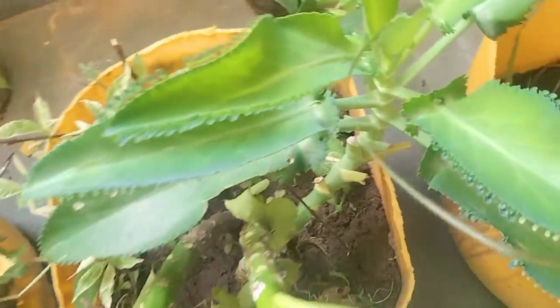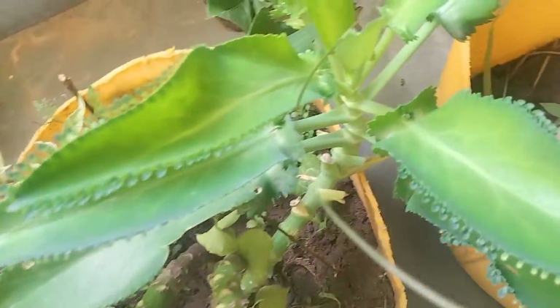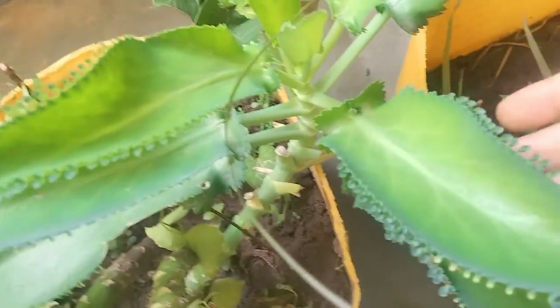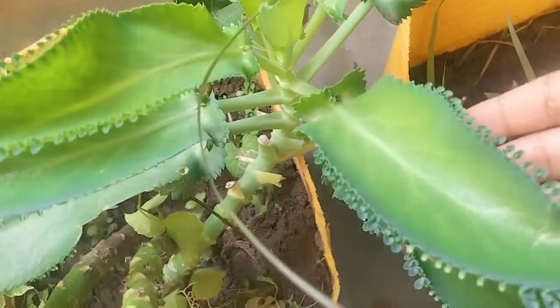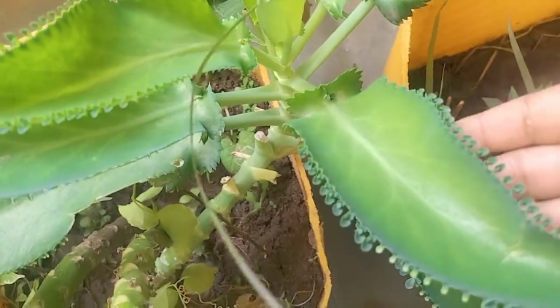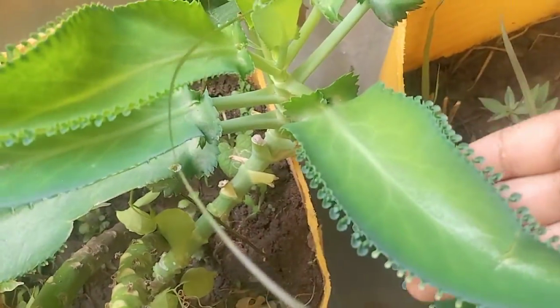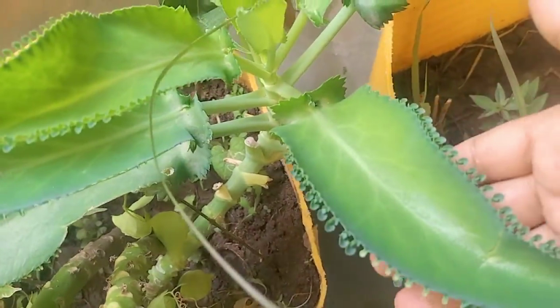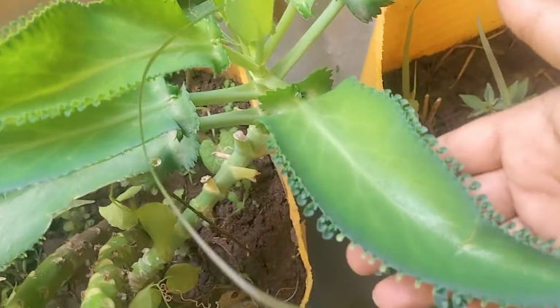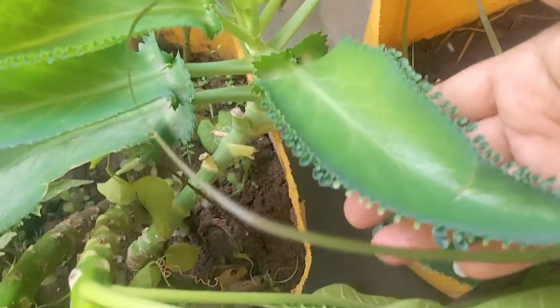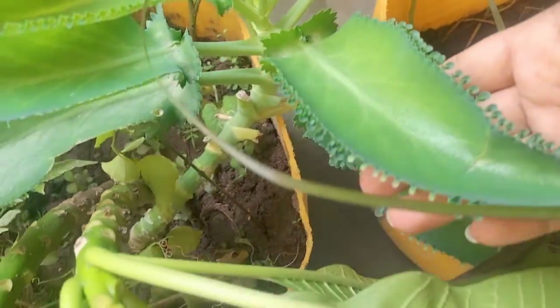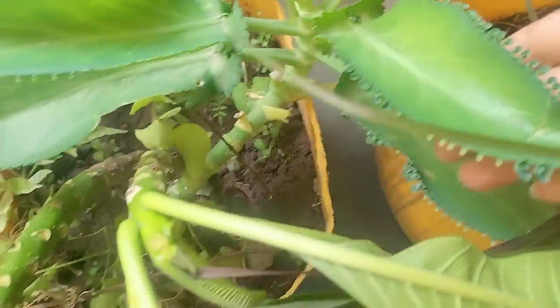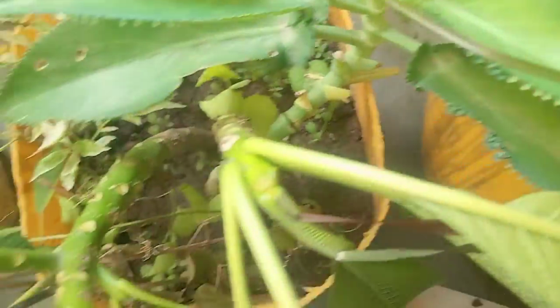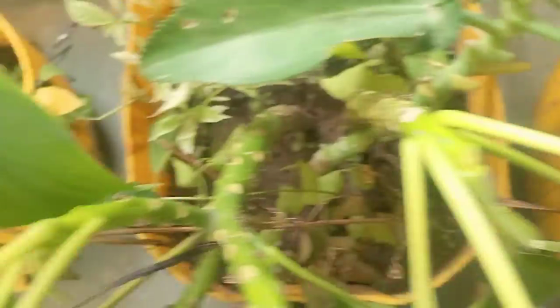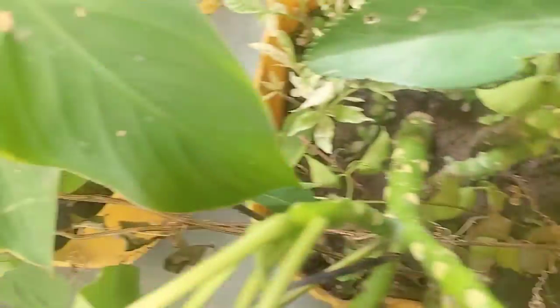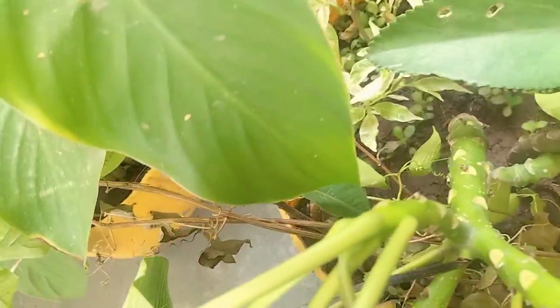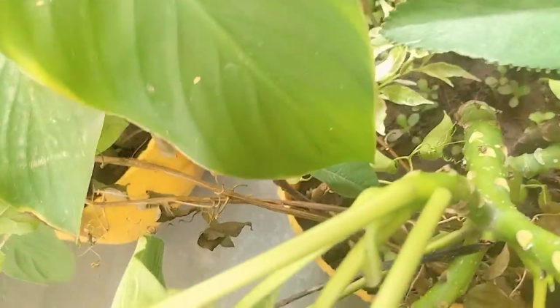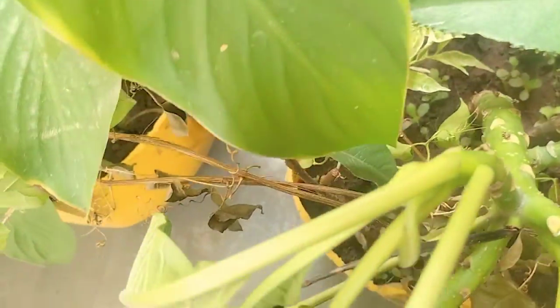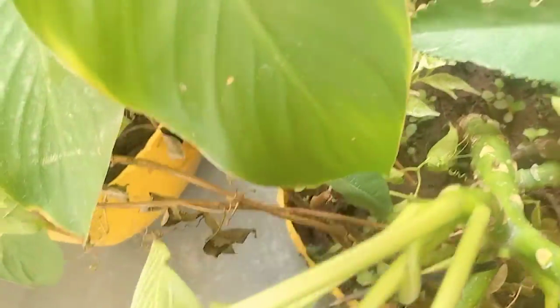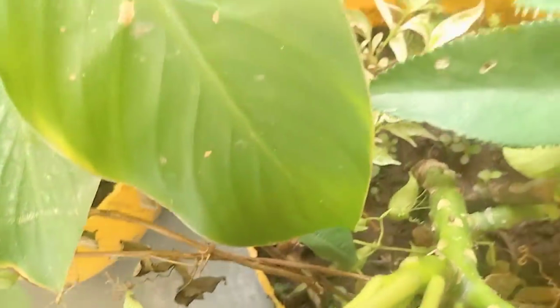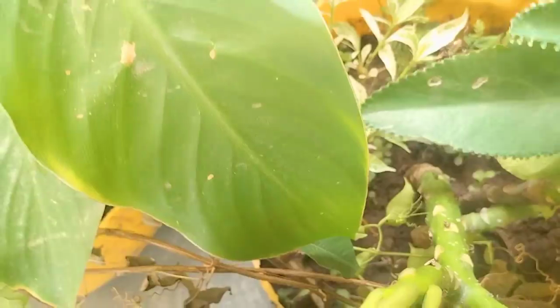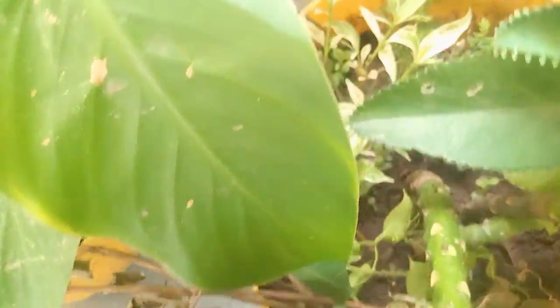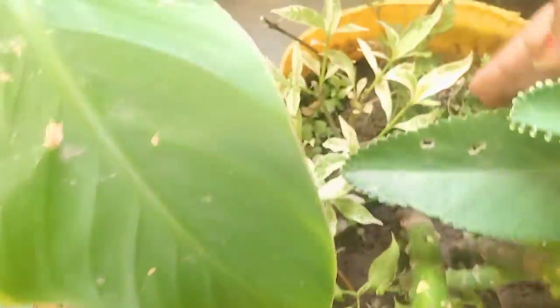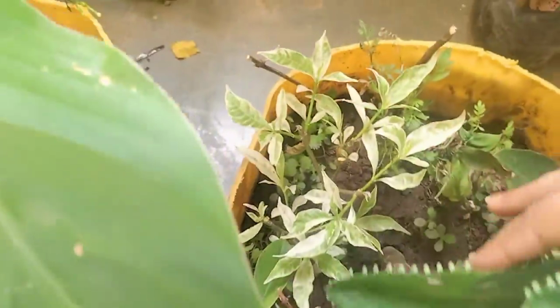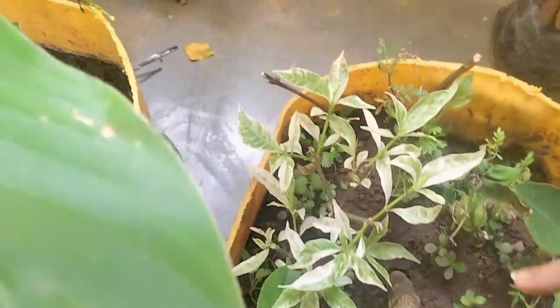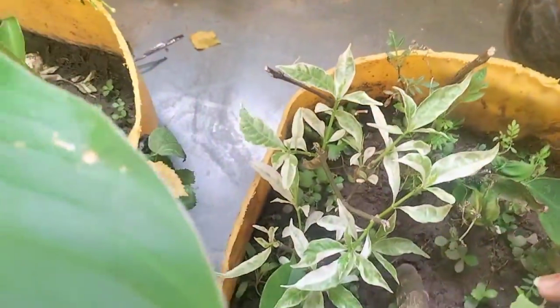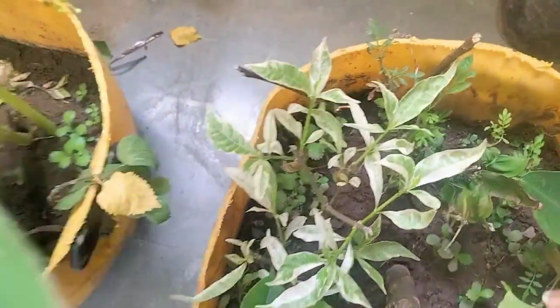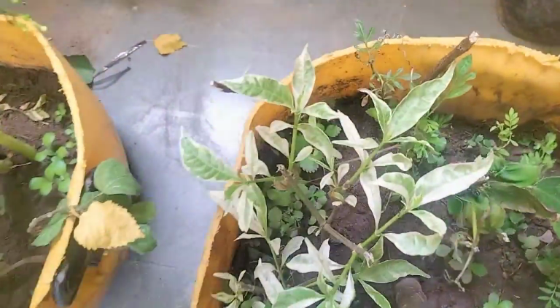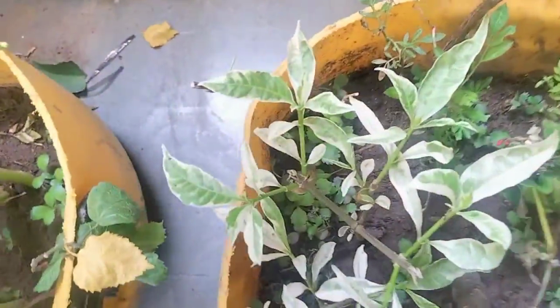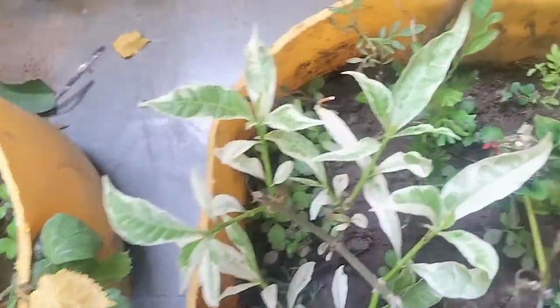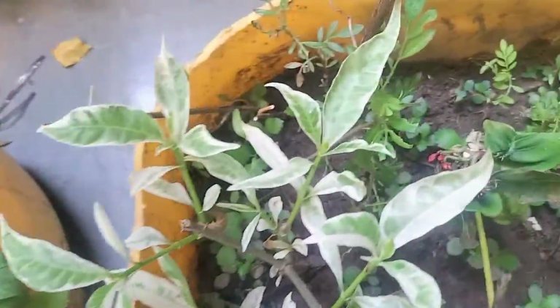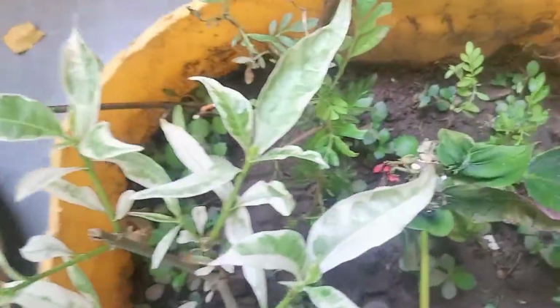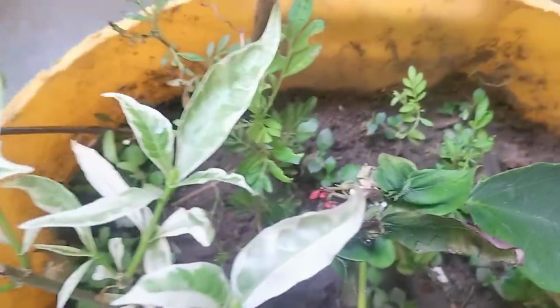This is mother of thousands, and there are a lot of plants here.